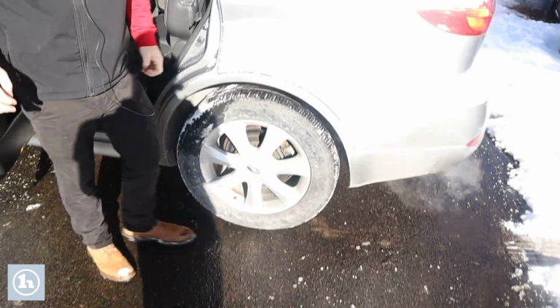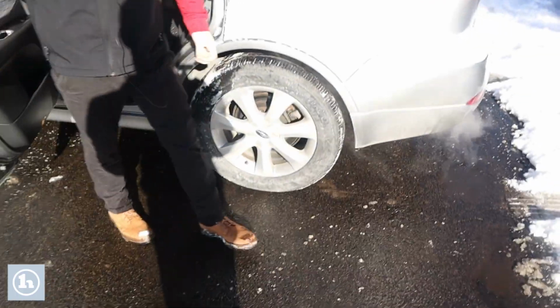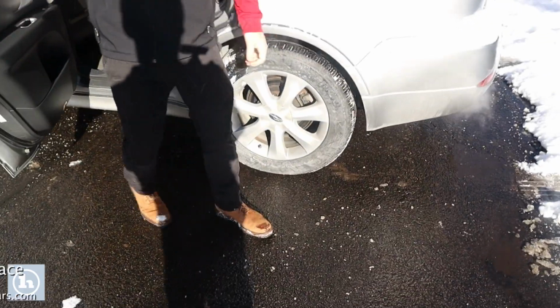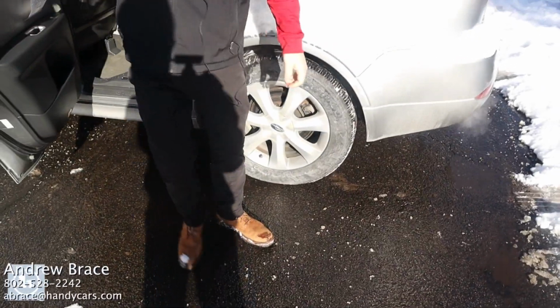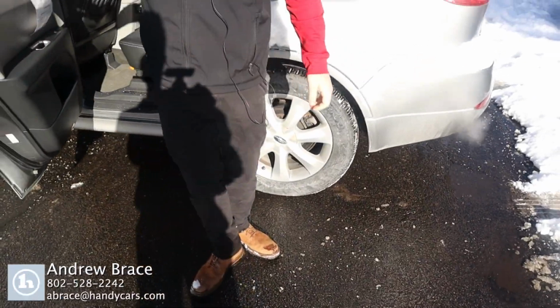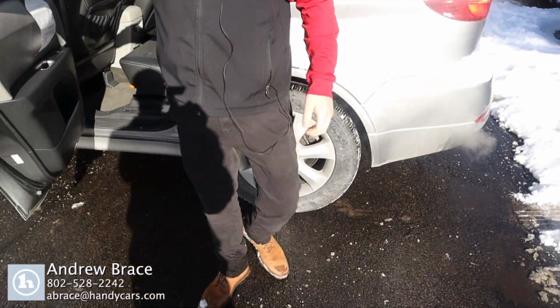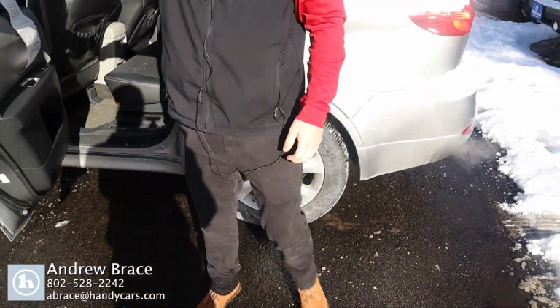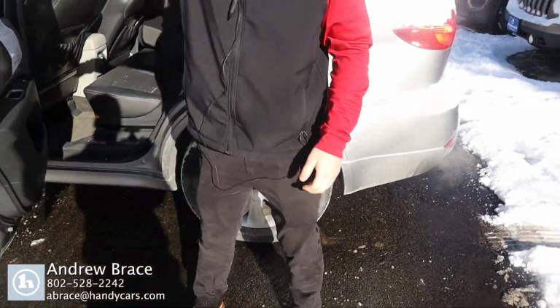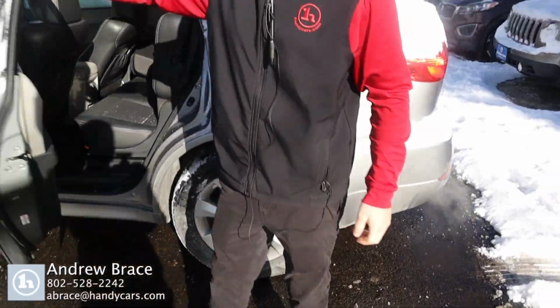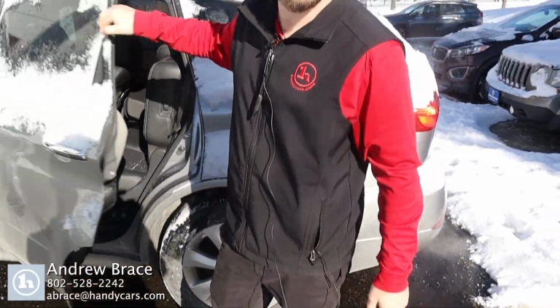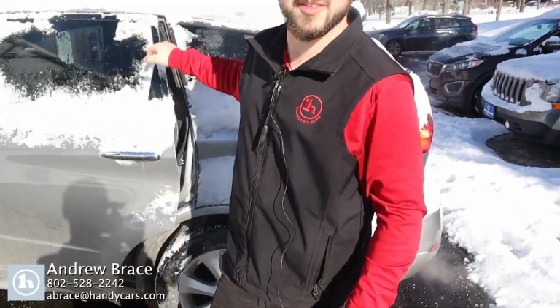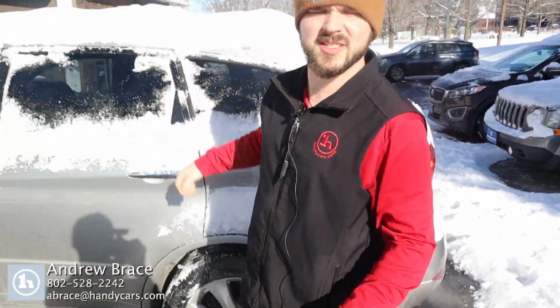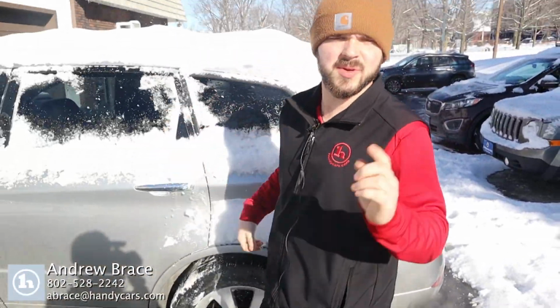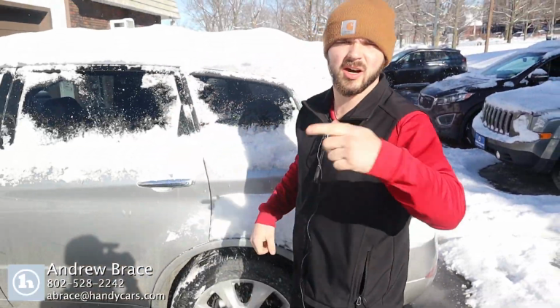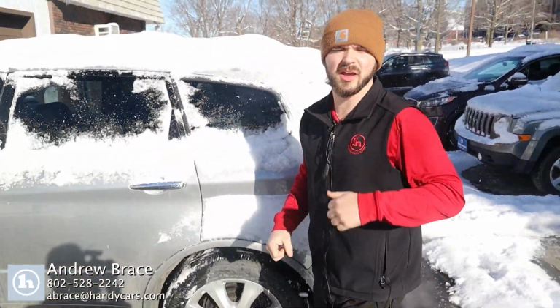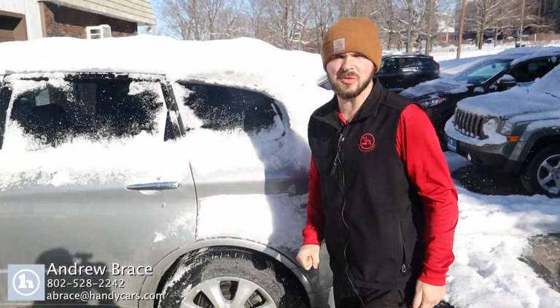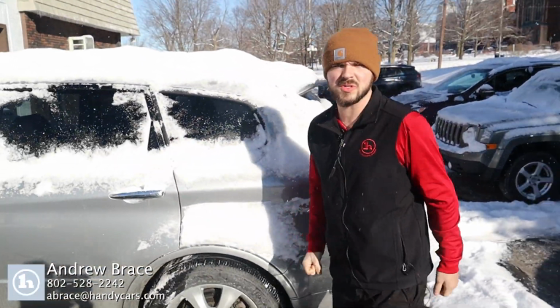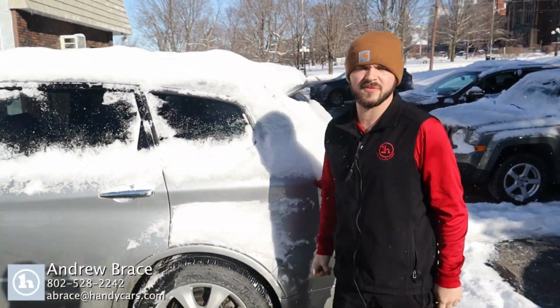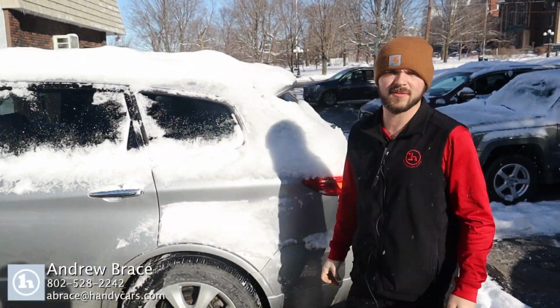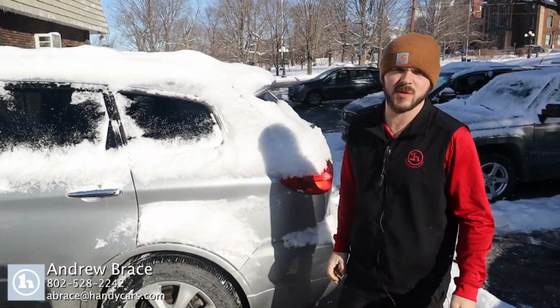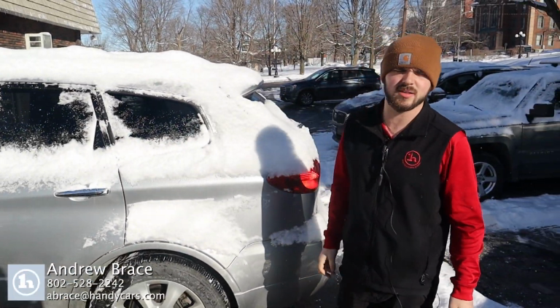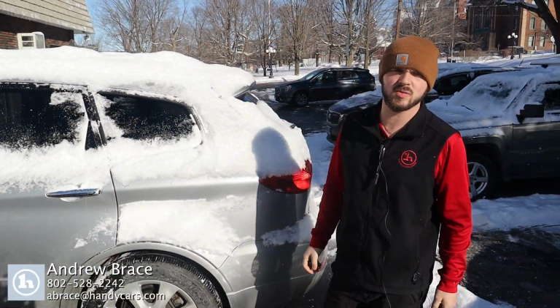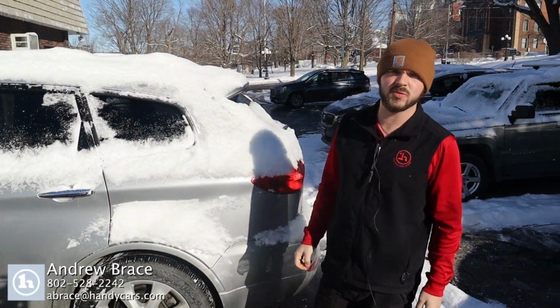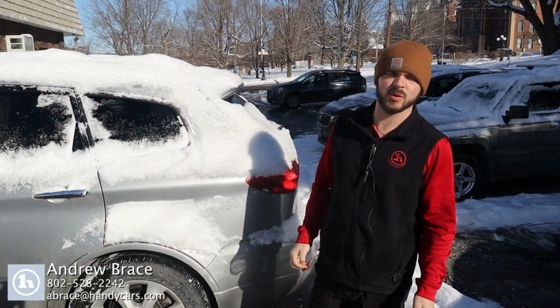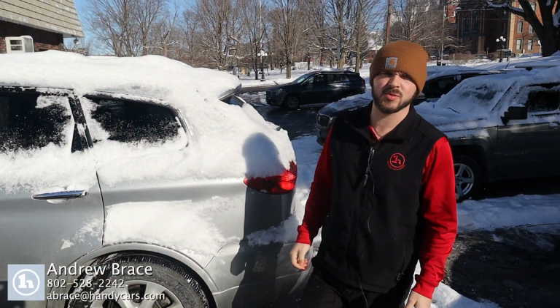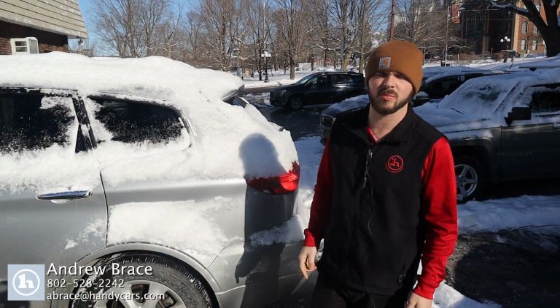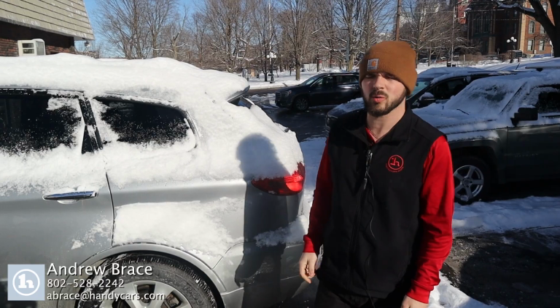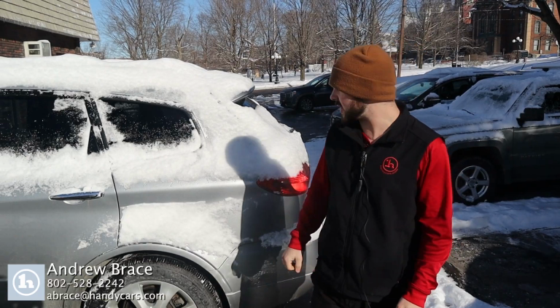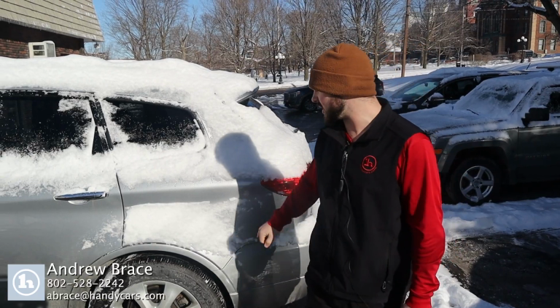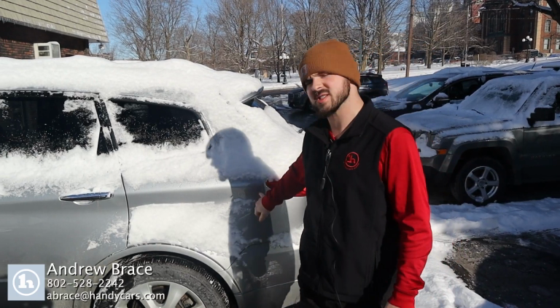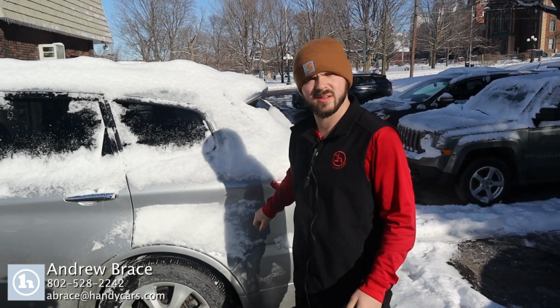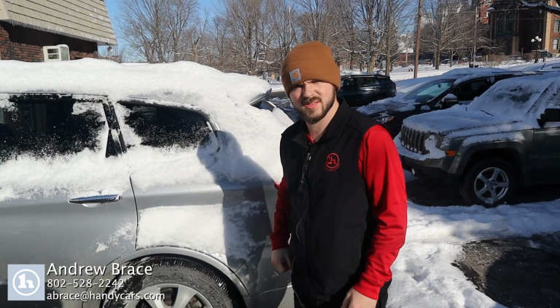Just wanted to give you a quick insight on this. Give me a call at 802-528-2242. Let me know what we can do to get you into this.